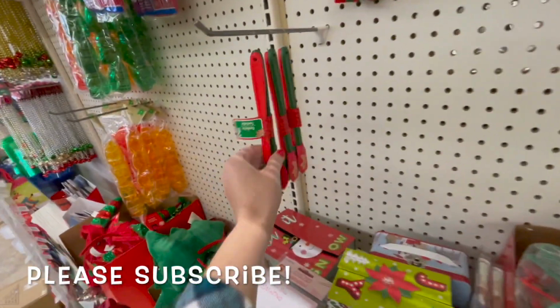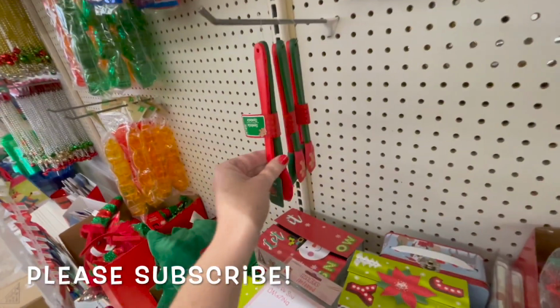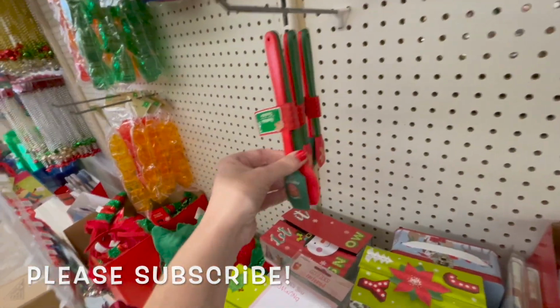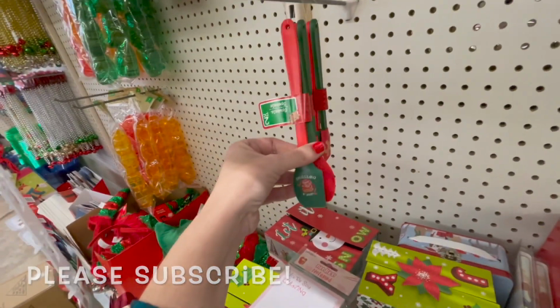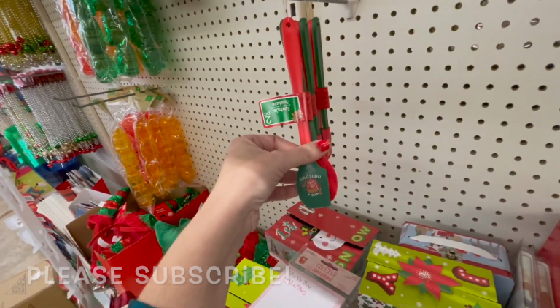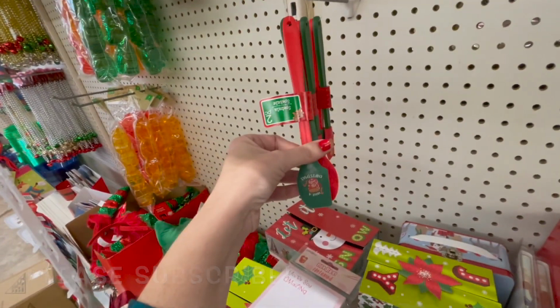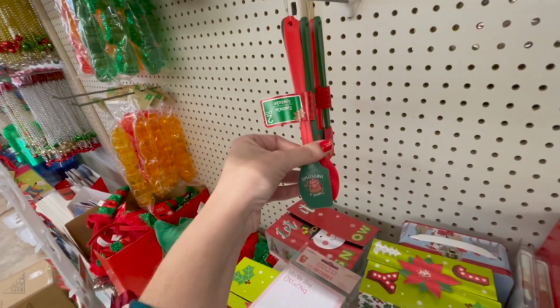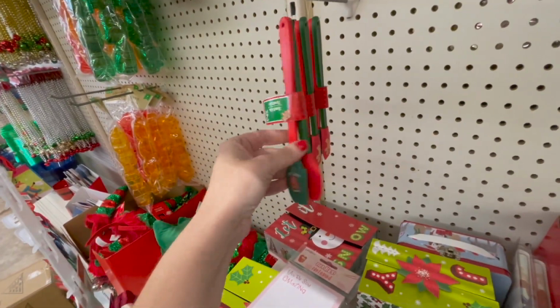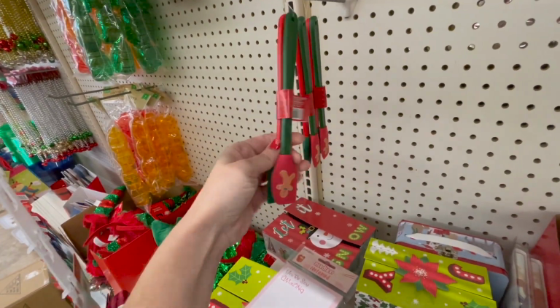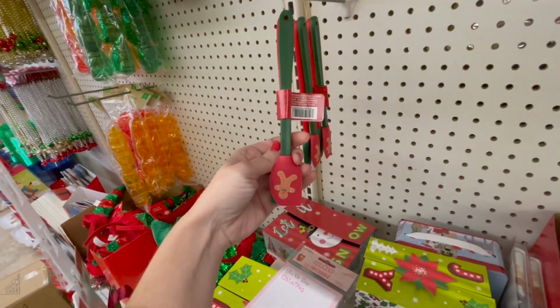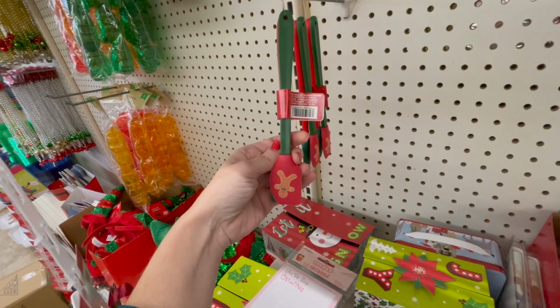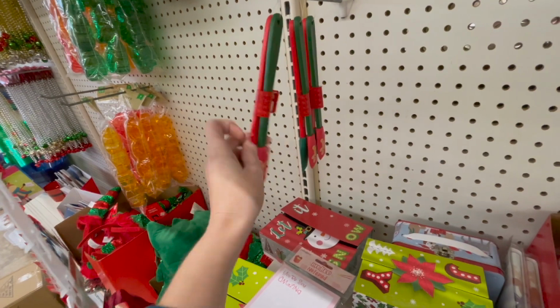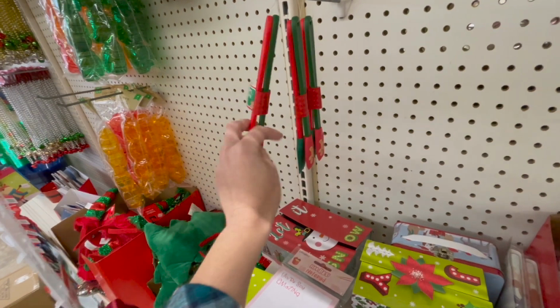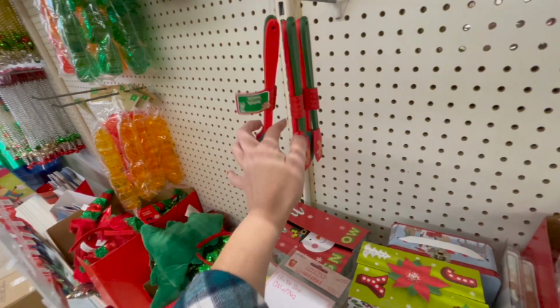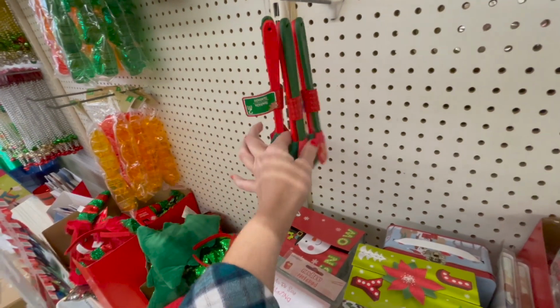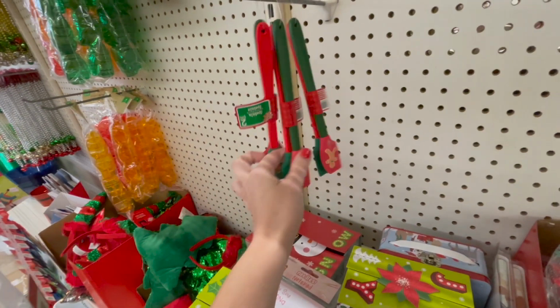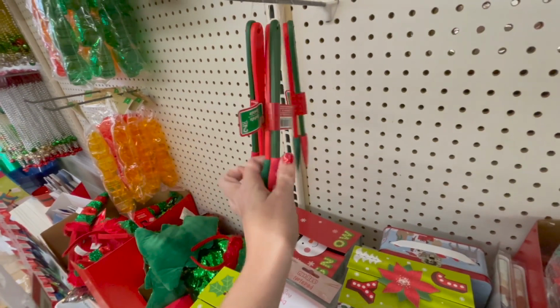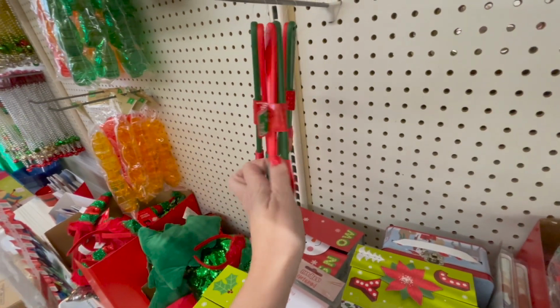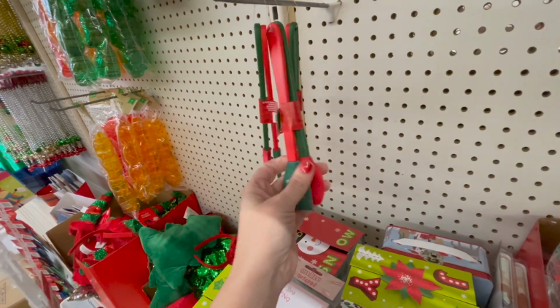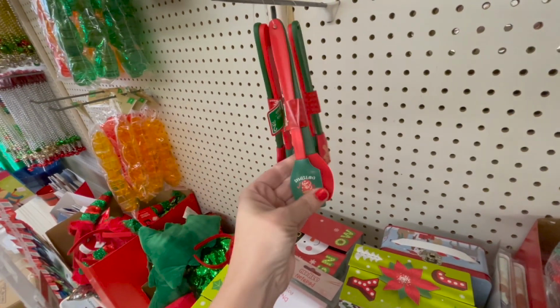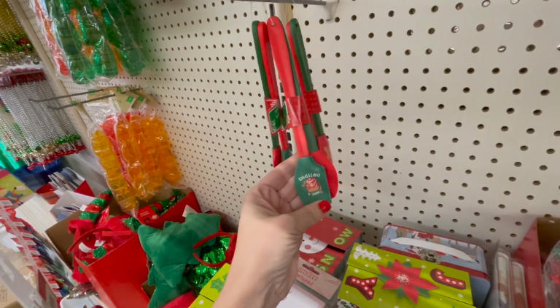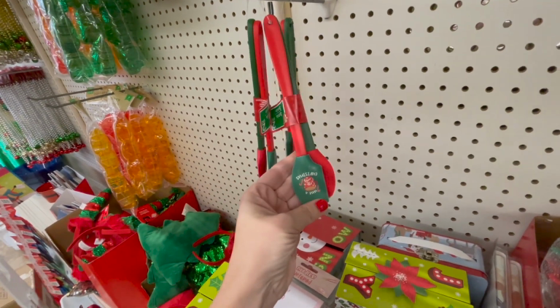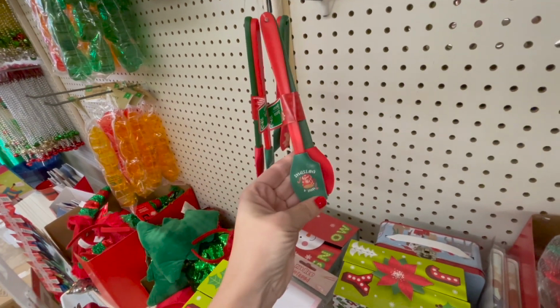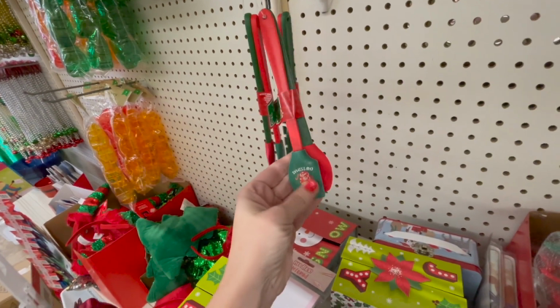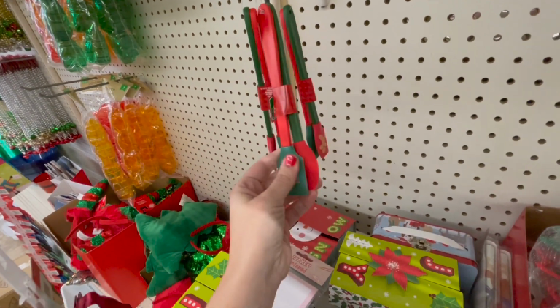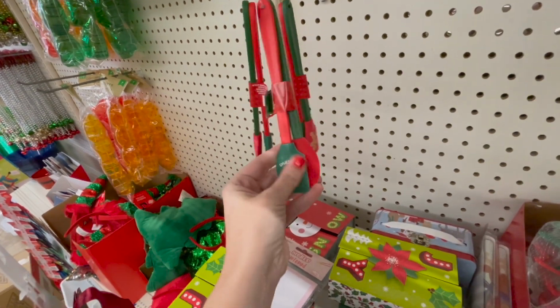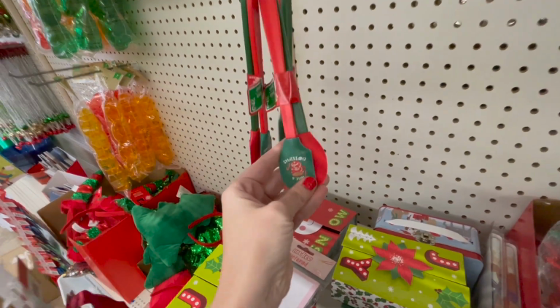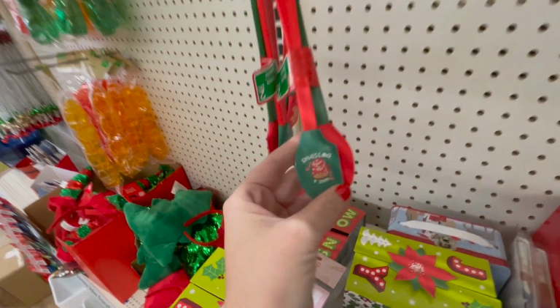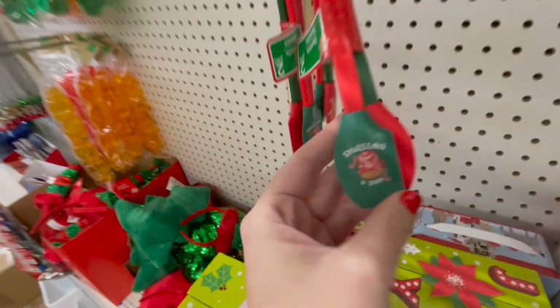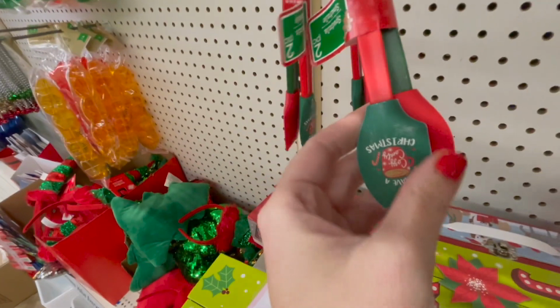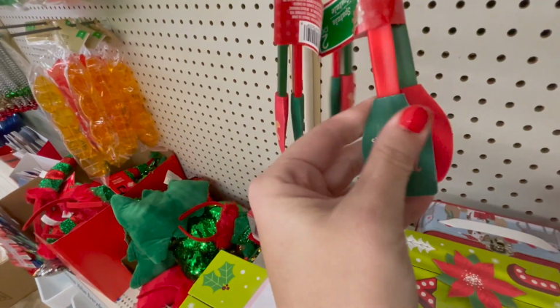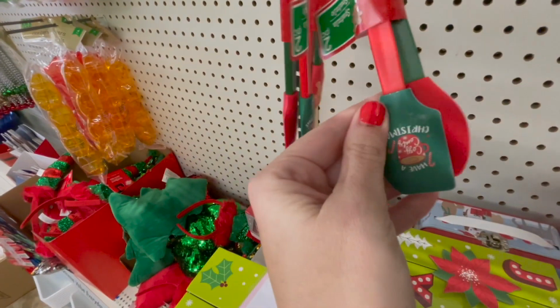Two-piece tiny little spatula kit — I like that. I might get these. This one's kind of busted up looking though.